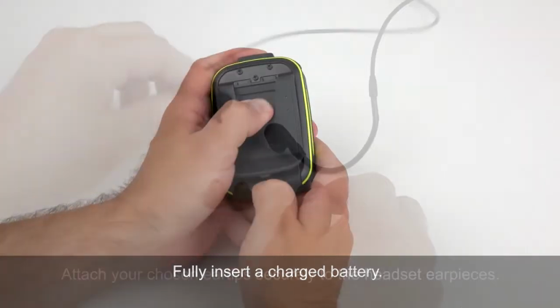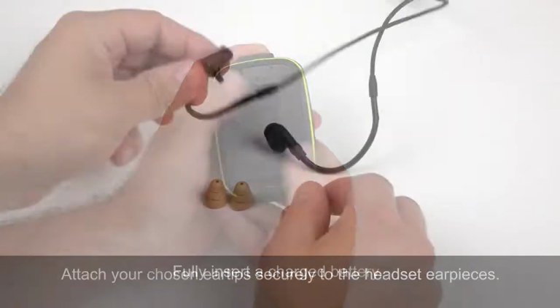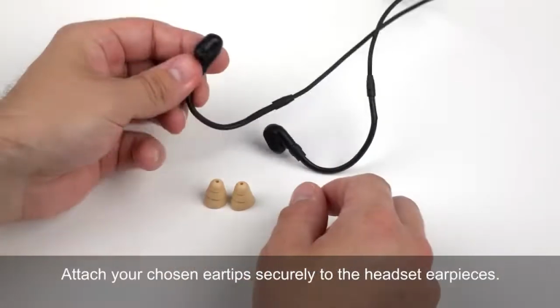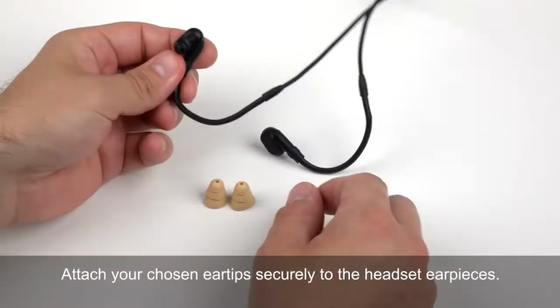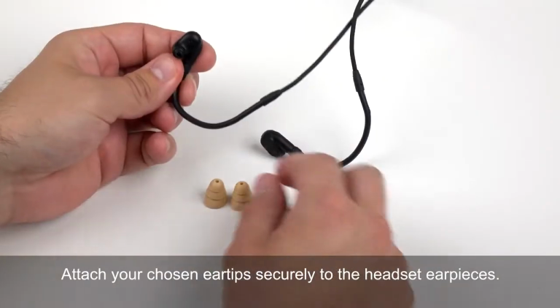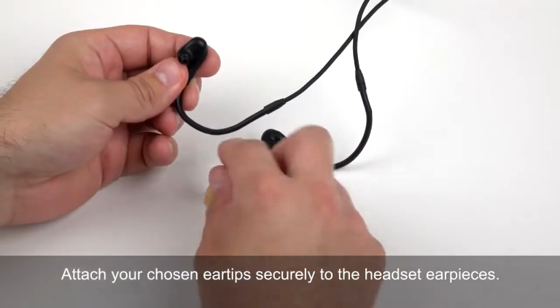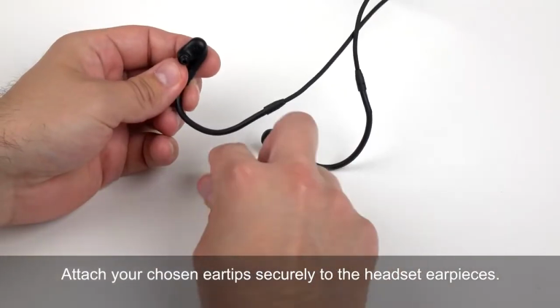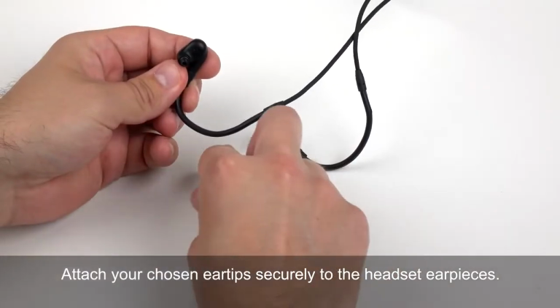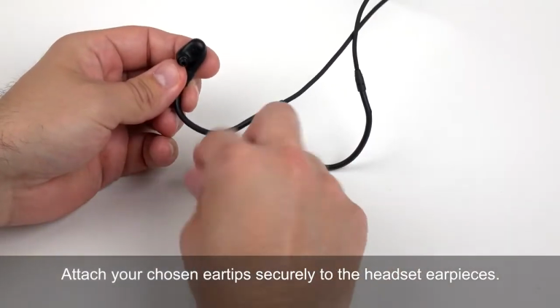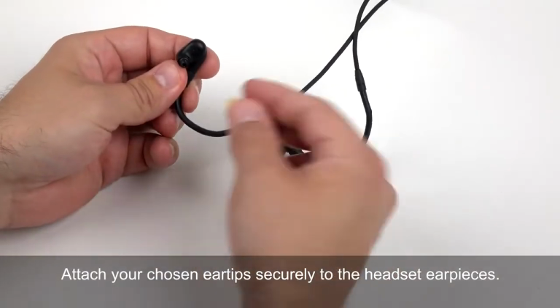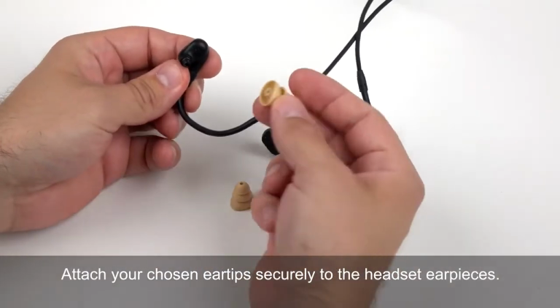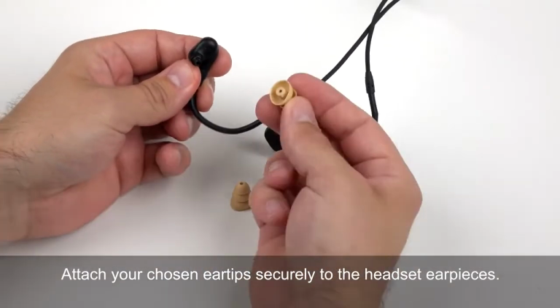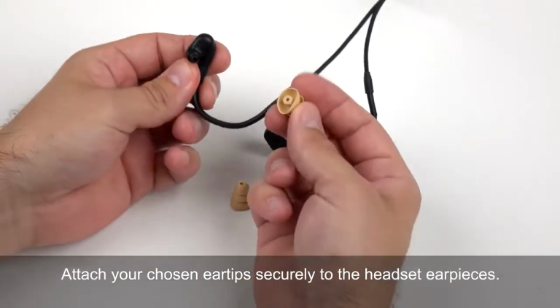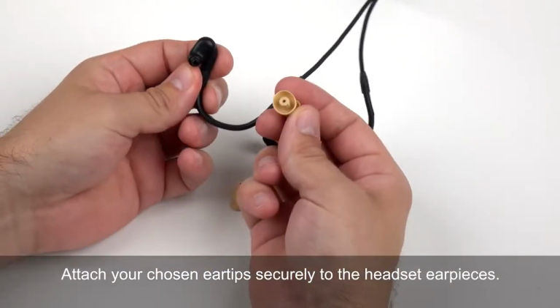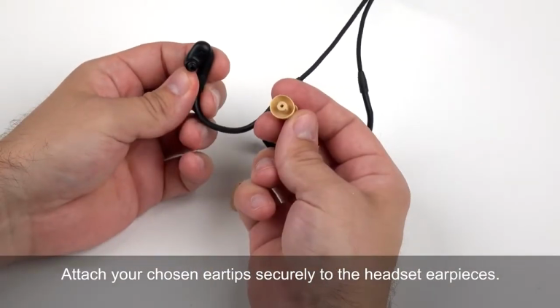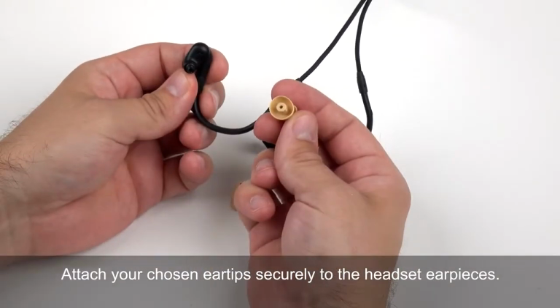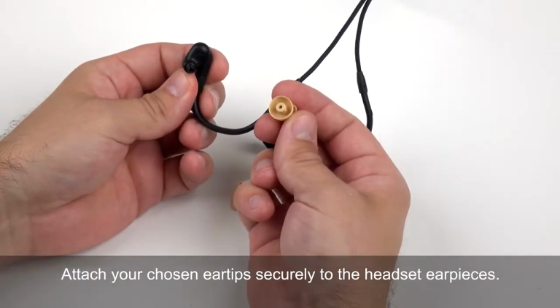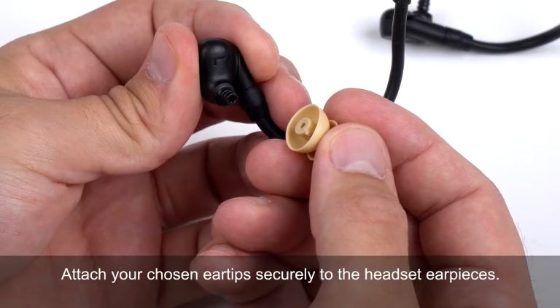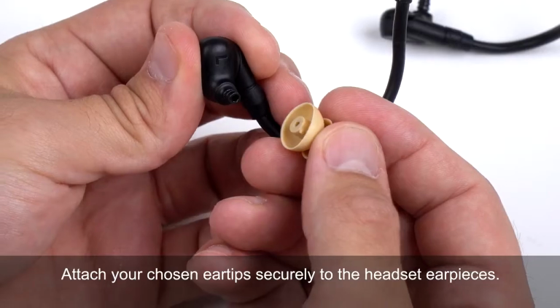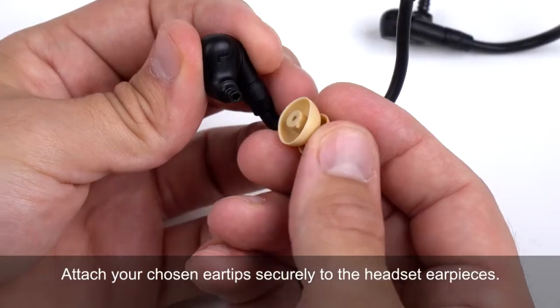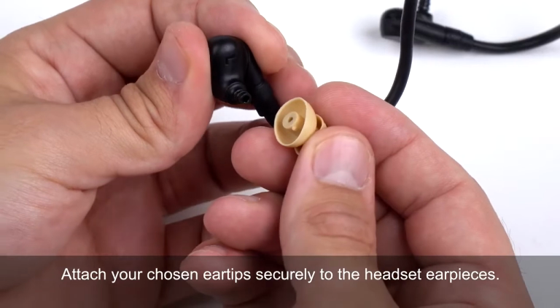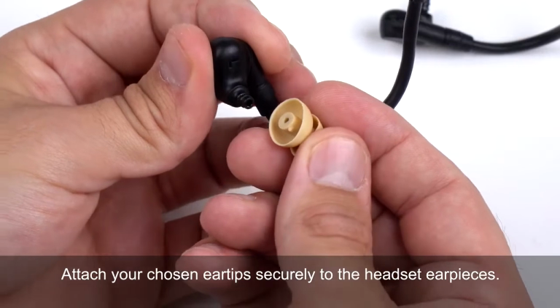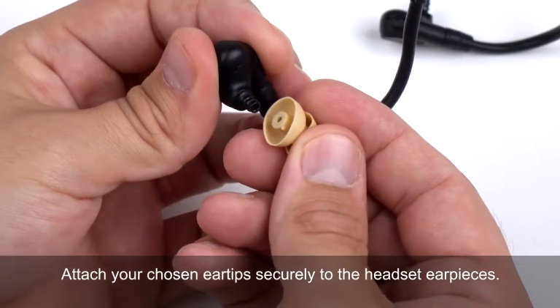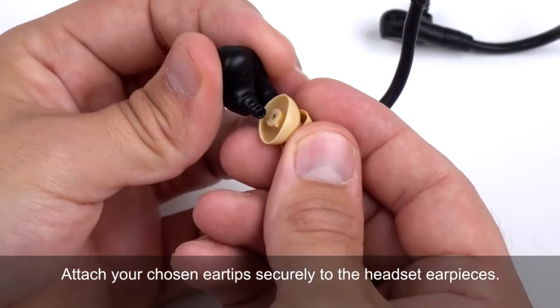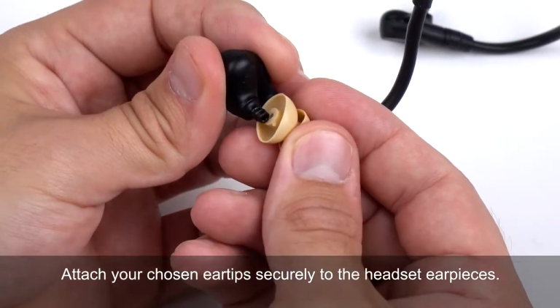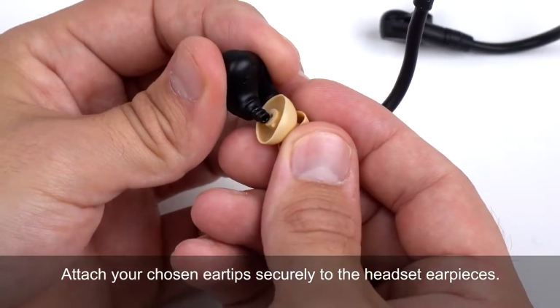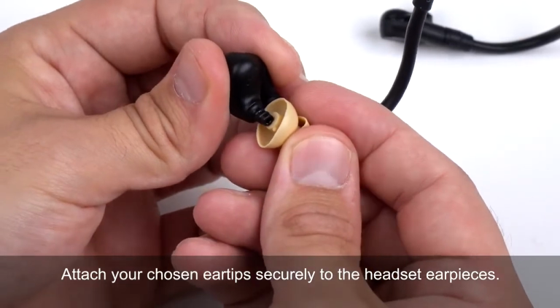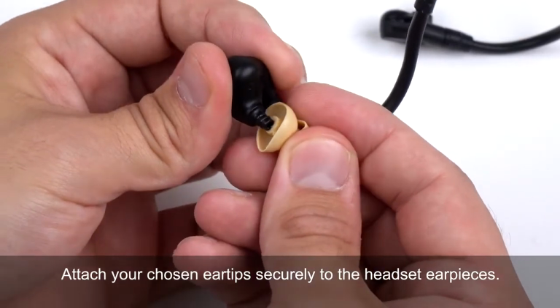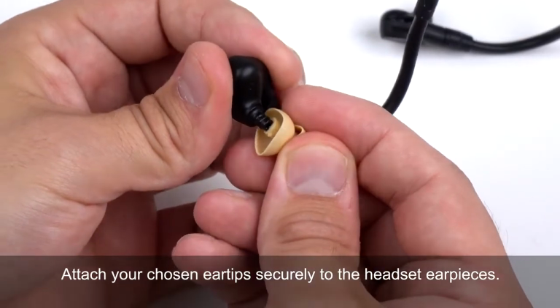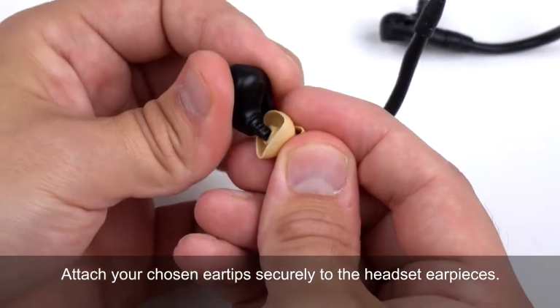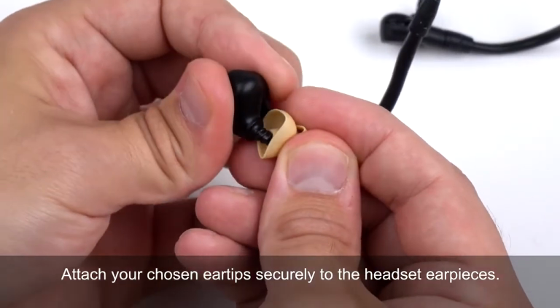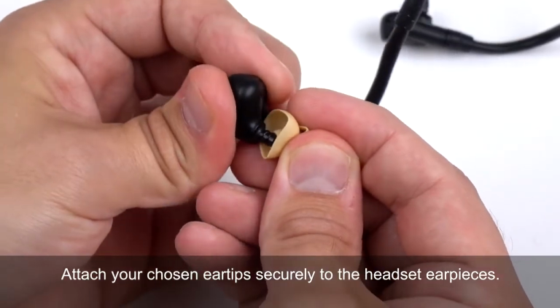Step 2: Attach eartips. Attach your chosen eartips securely to the headset earpieces.